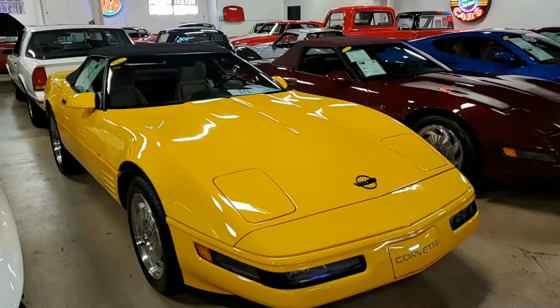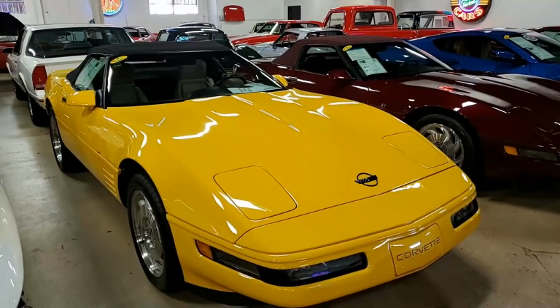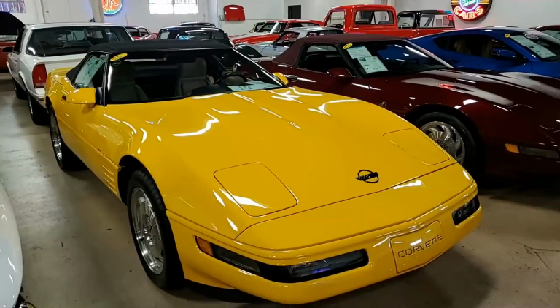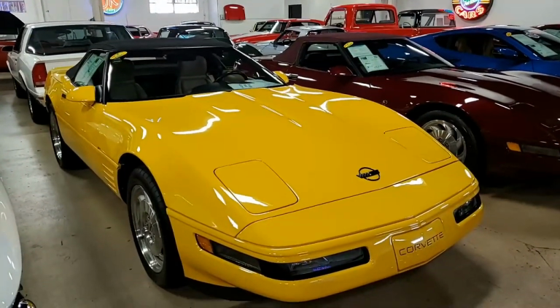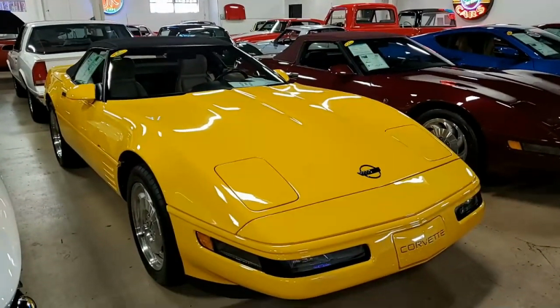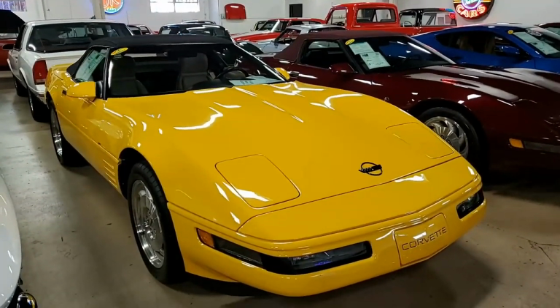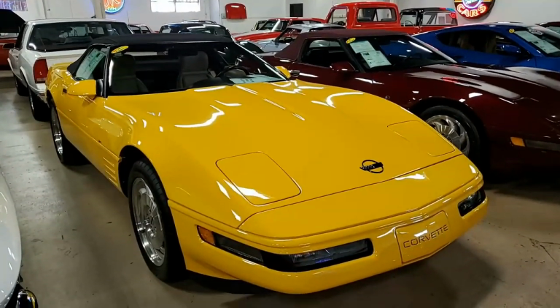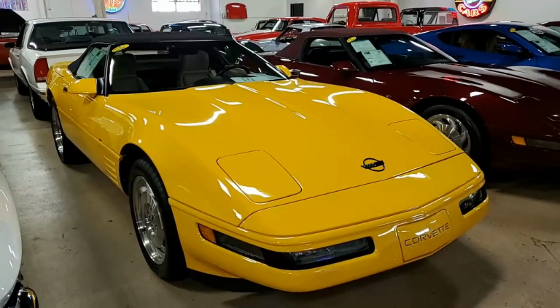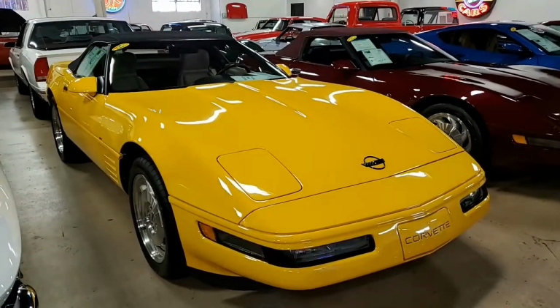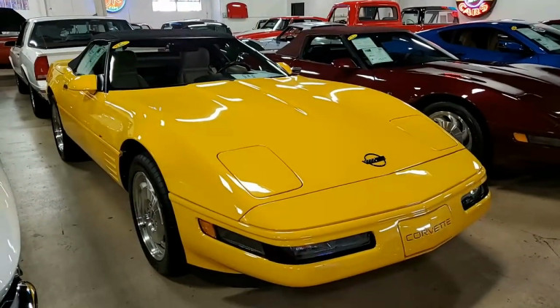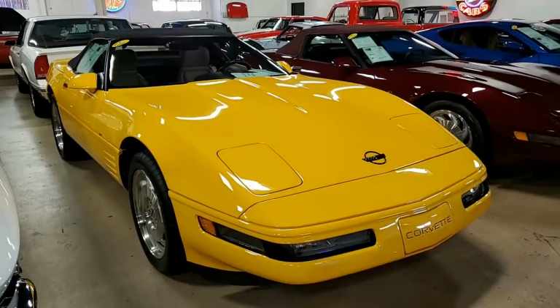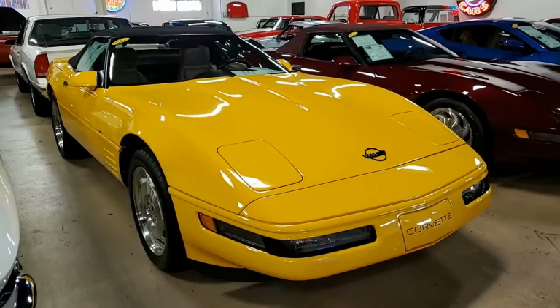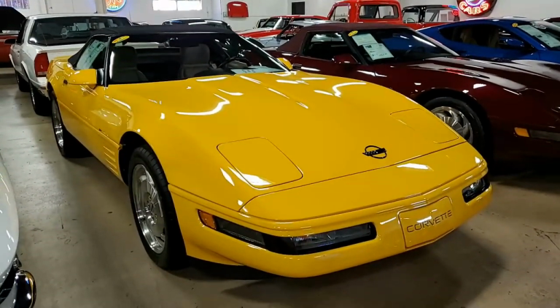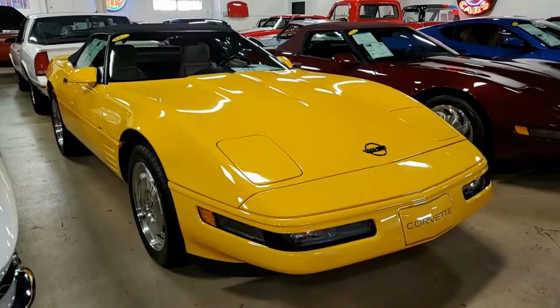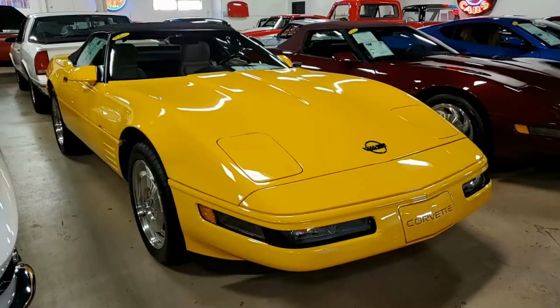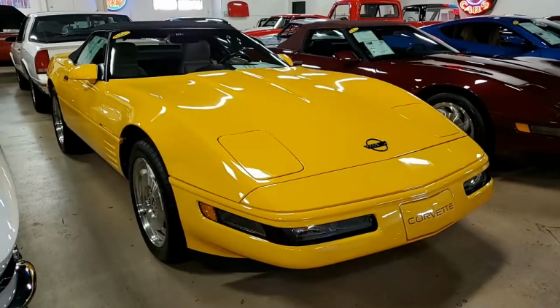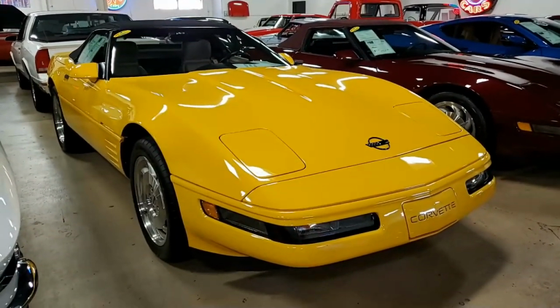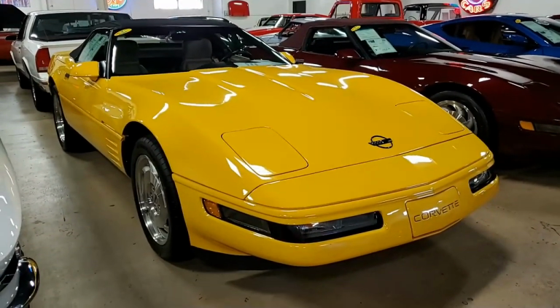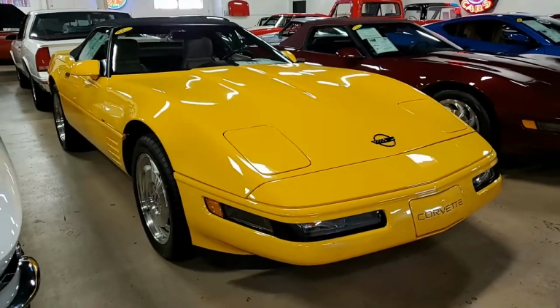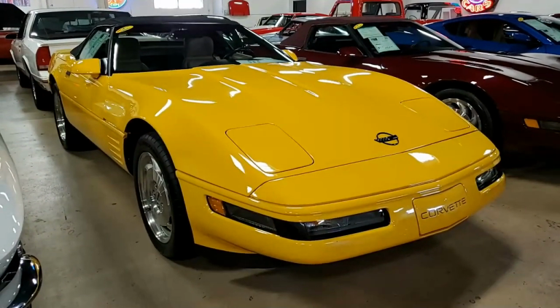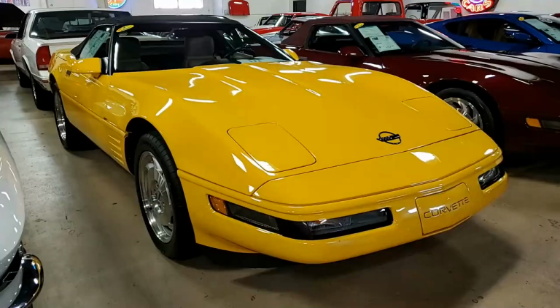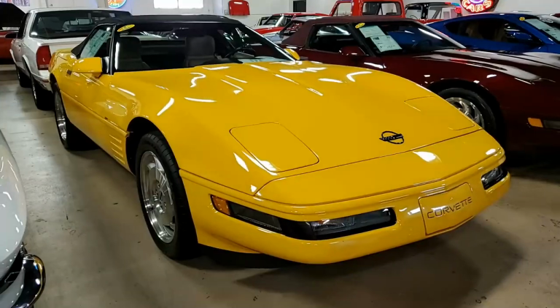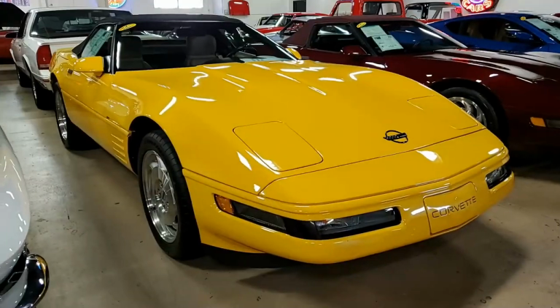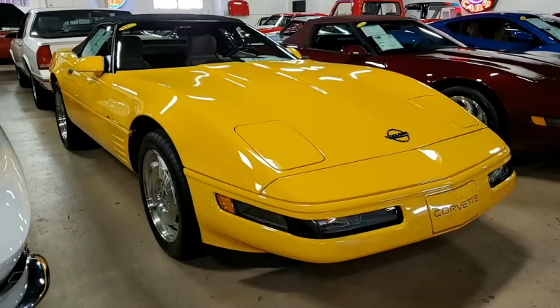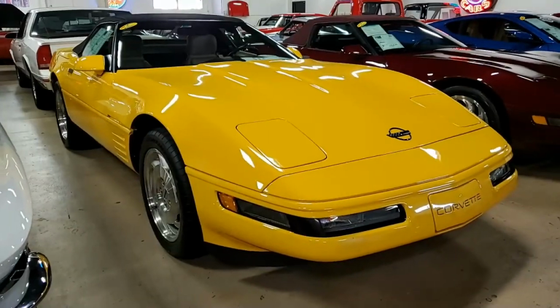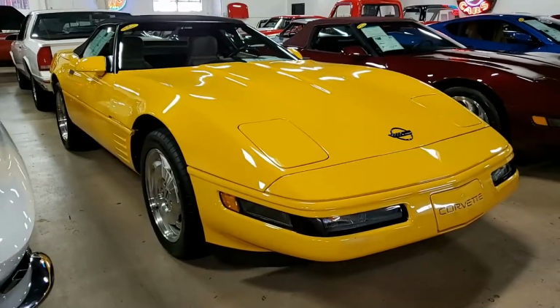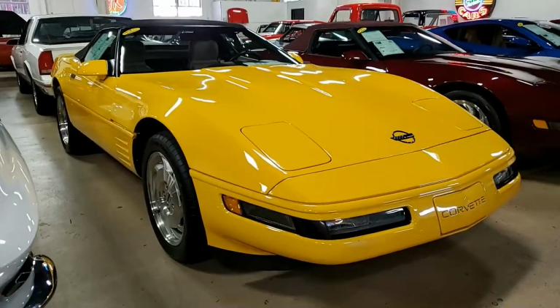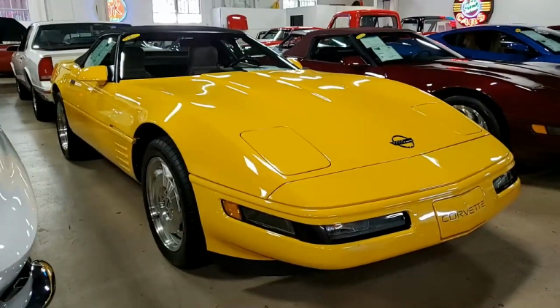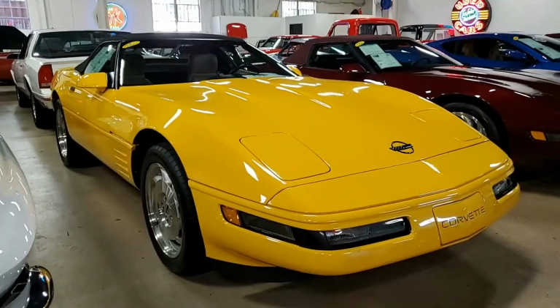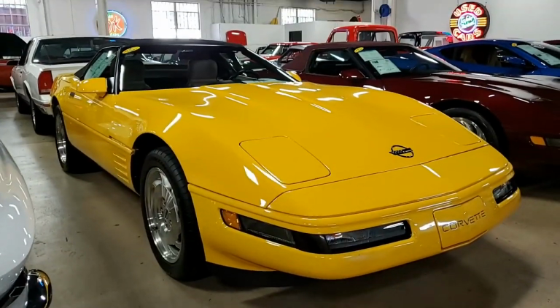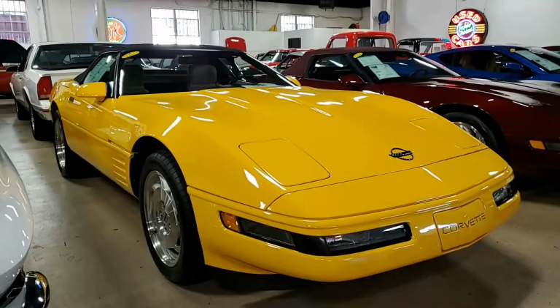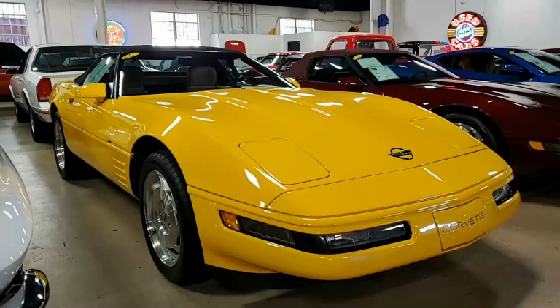We're BioVet.net, Atlanta, Georgia. We hope to be your ultimate Corvette buying experience. See you real soon.